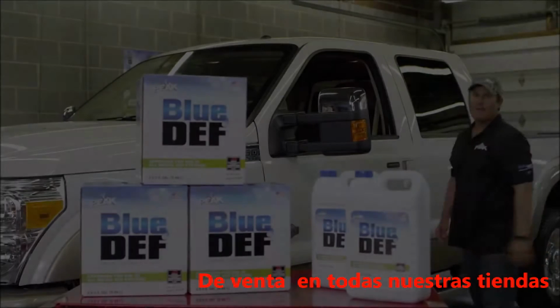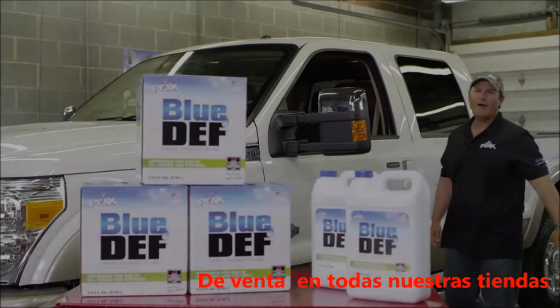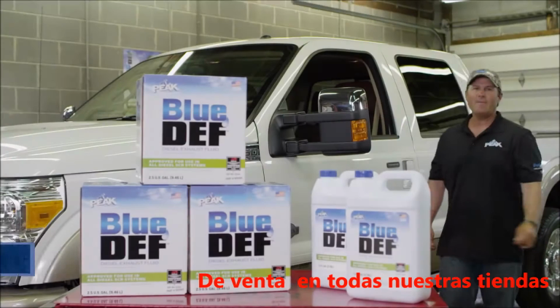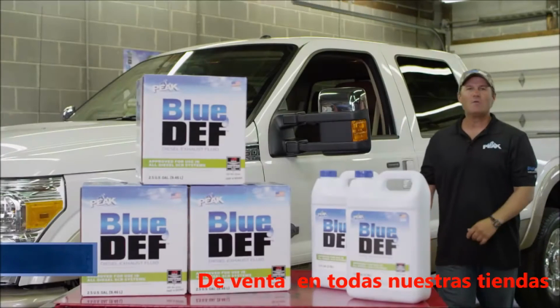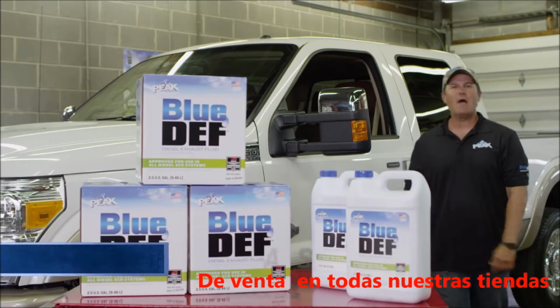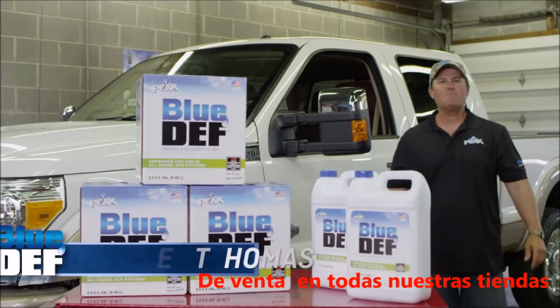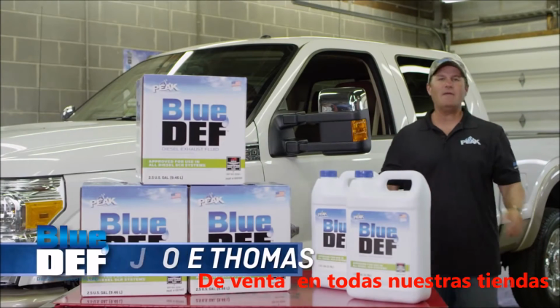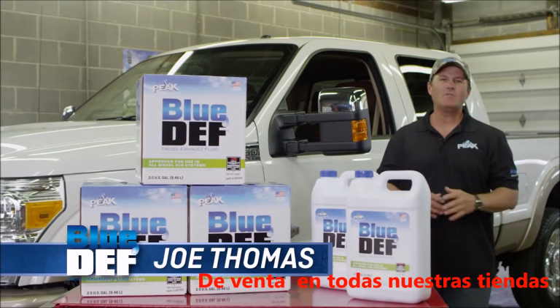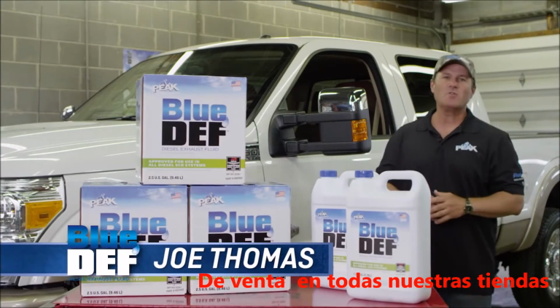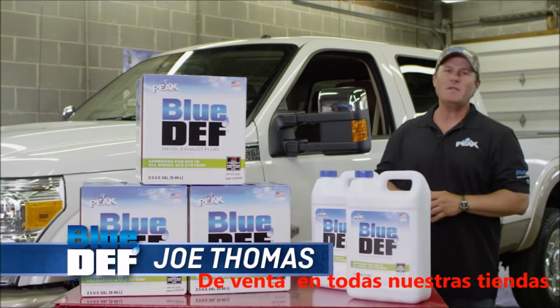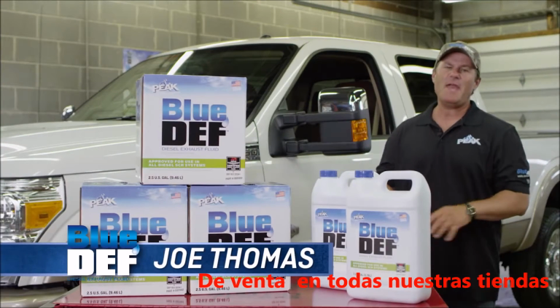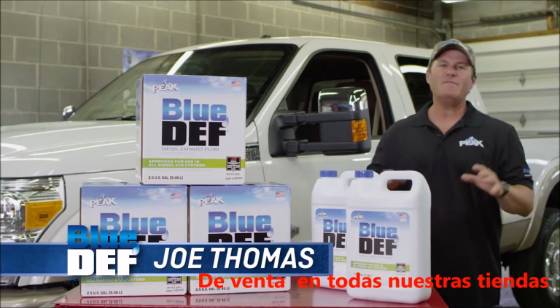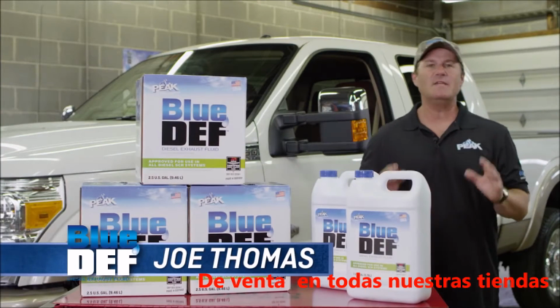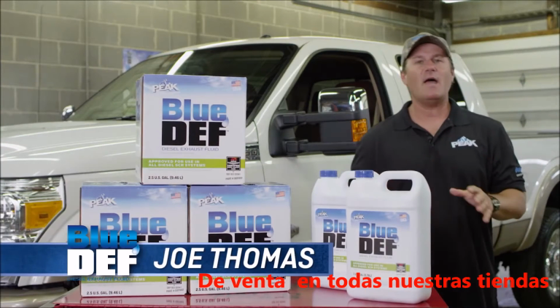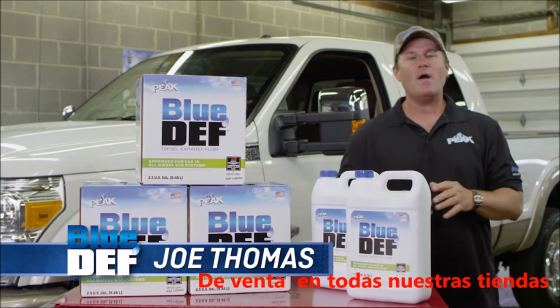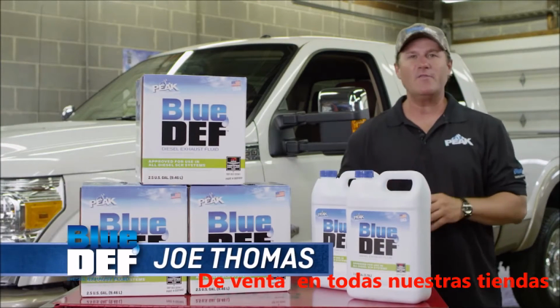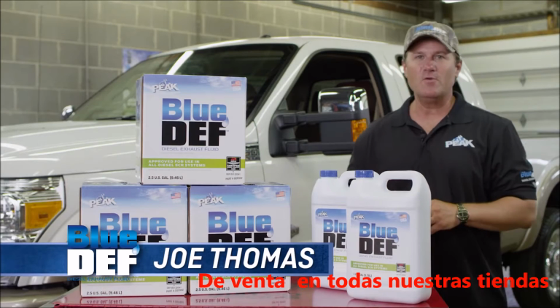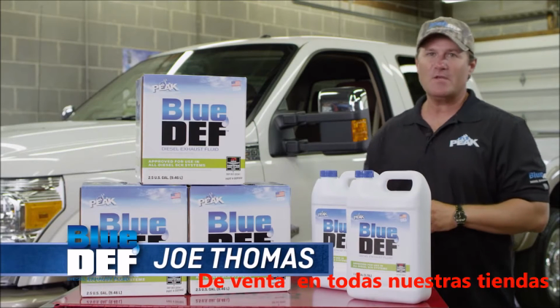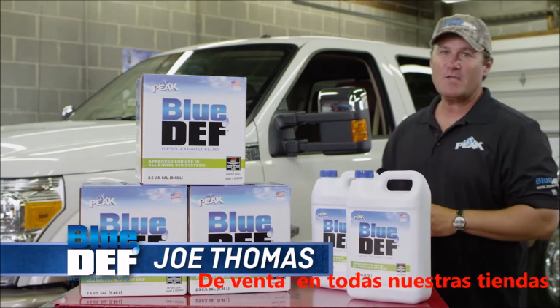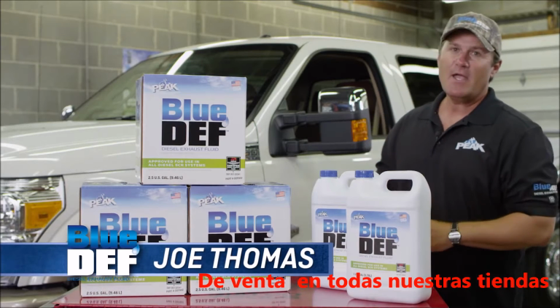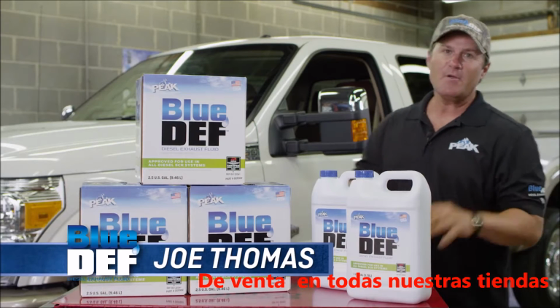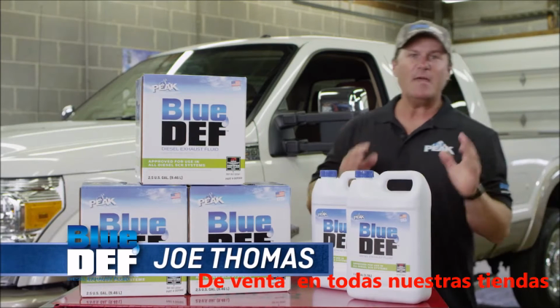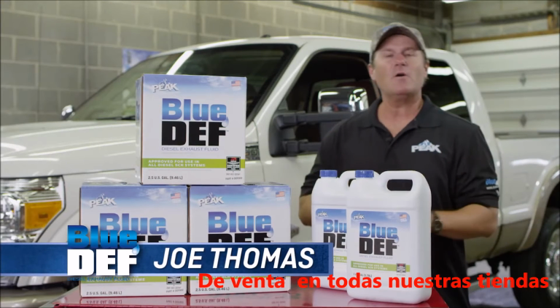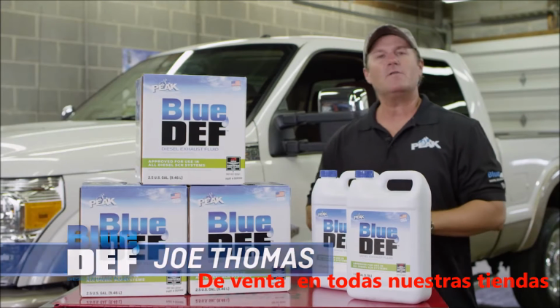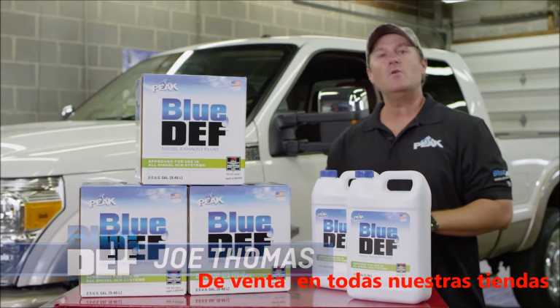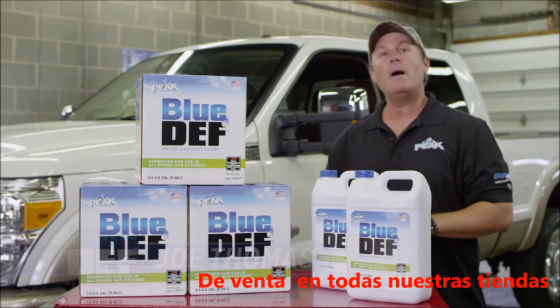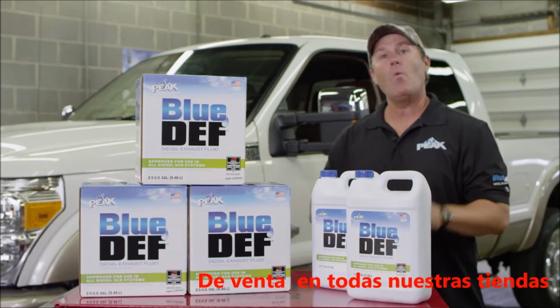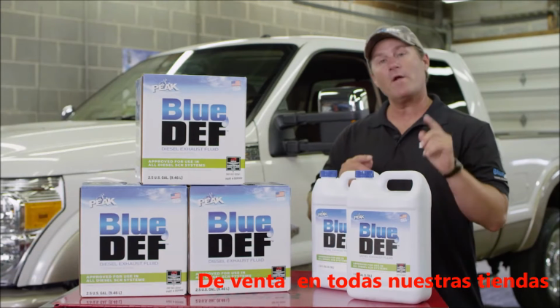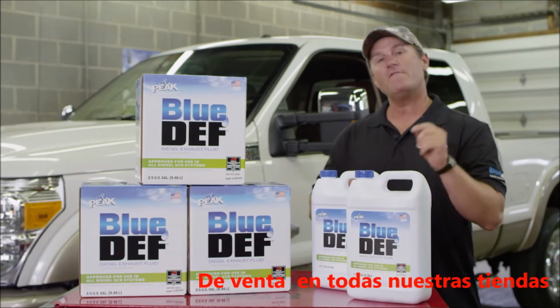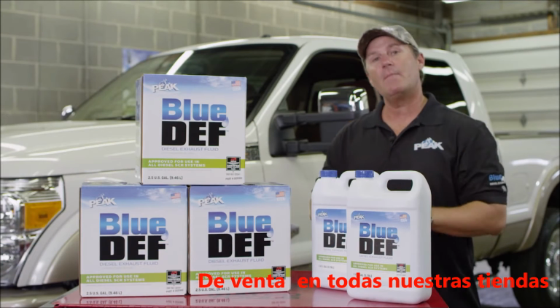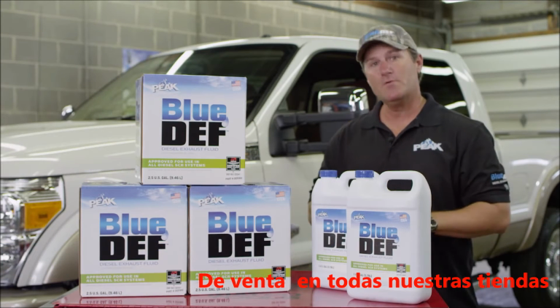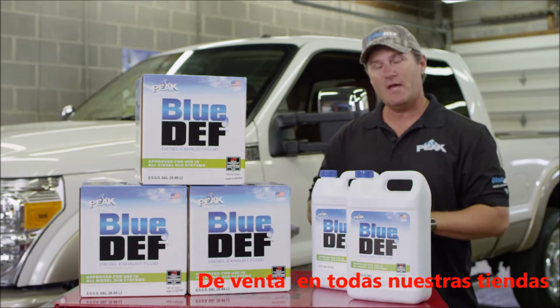Hi, I'm Joe Thomas, peak outdoorsman and avid DIY enthusiast, here today to talk to you about where to find Blue Def.